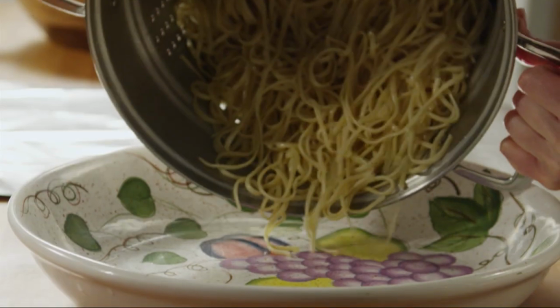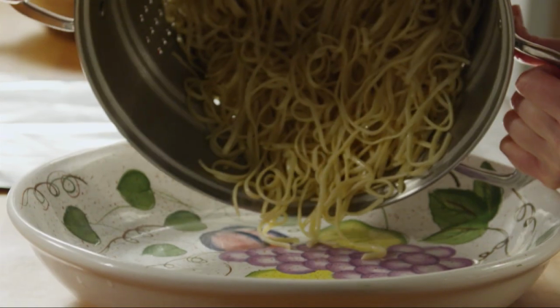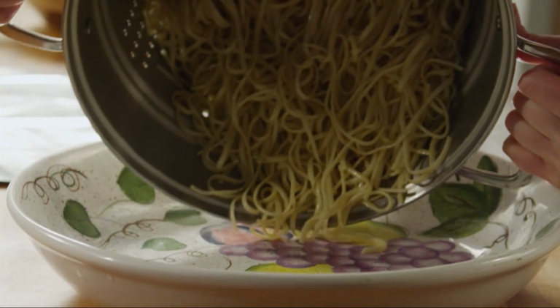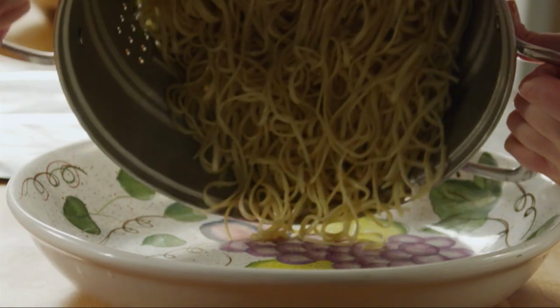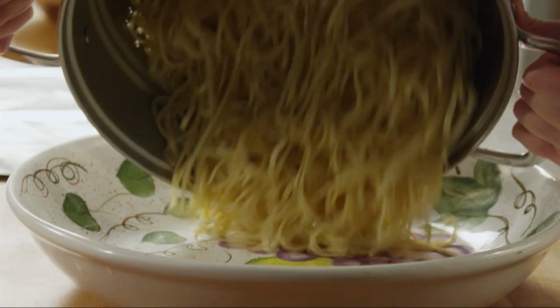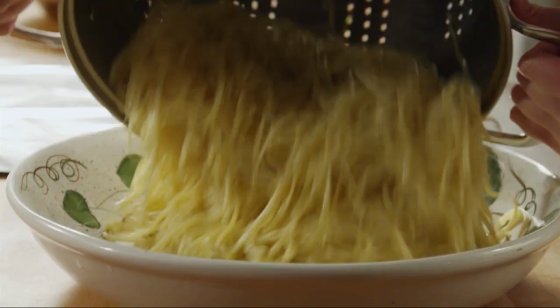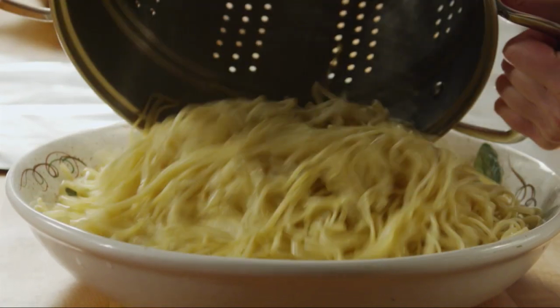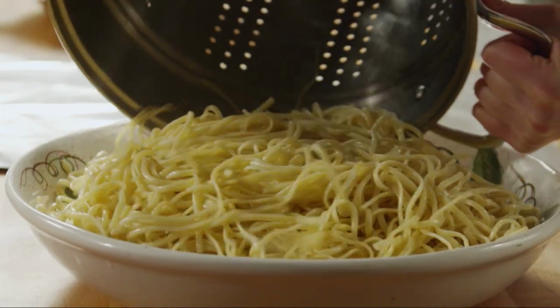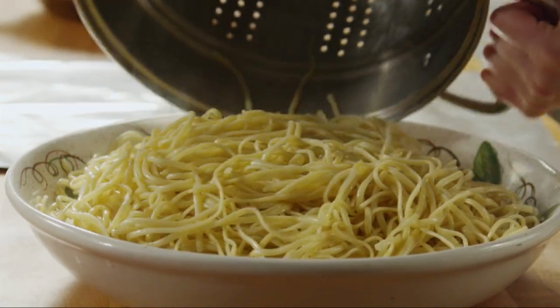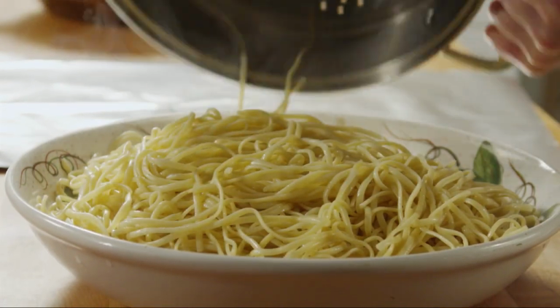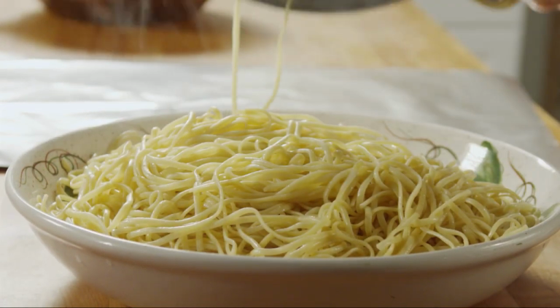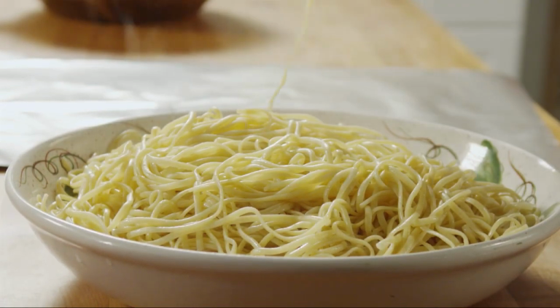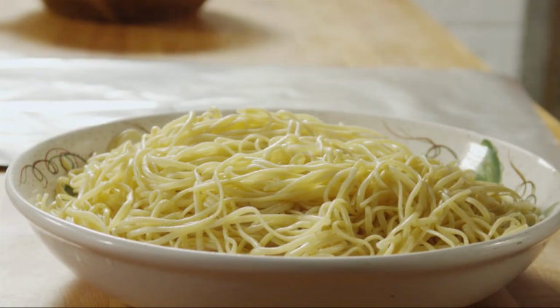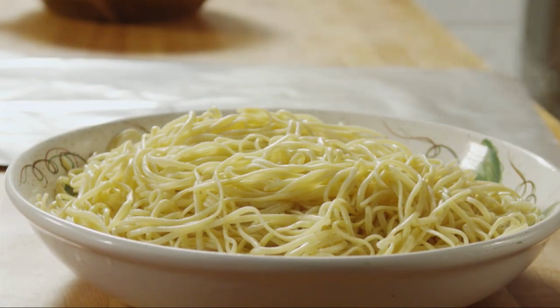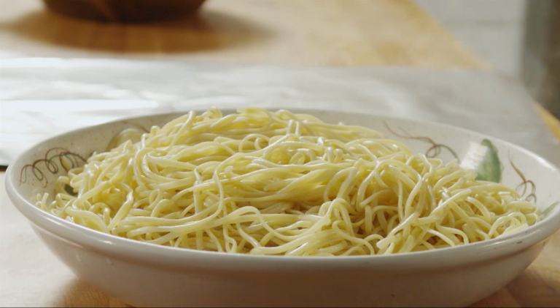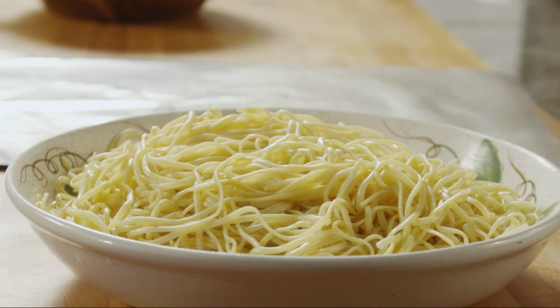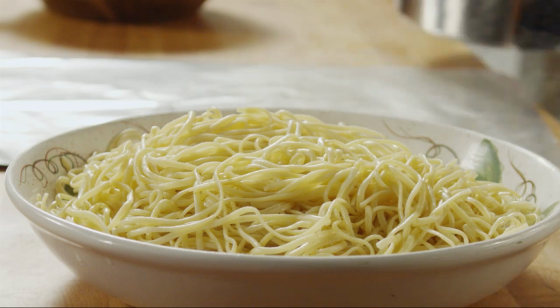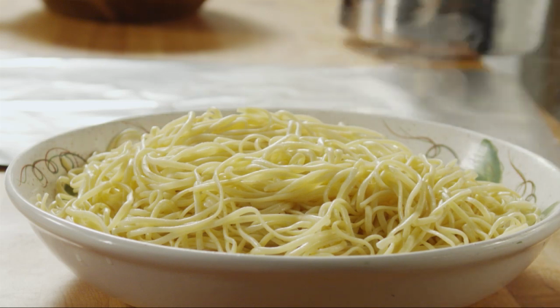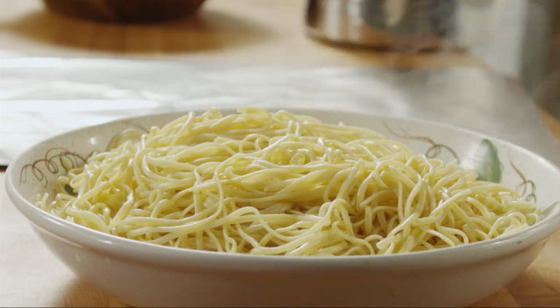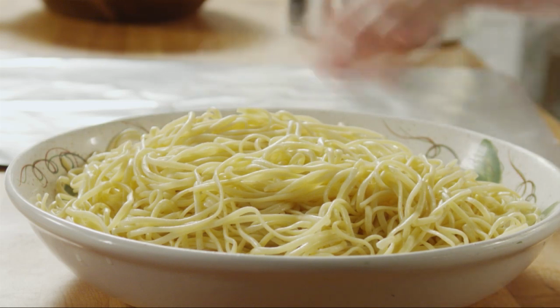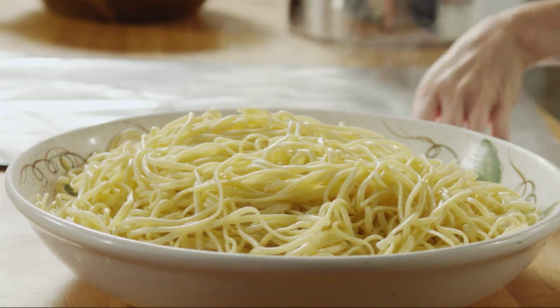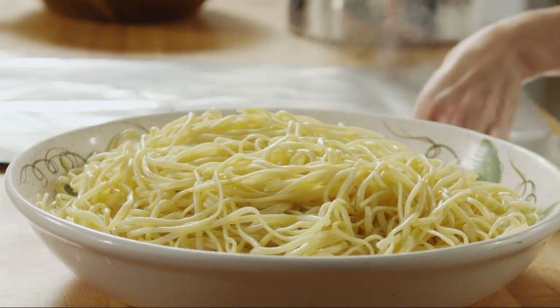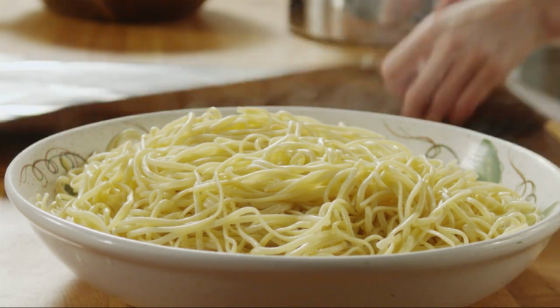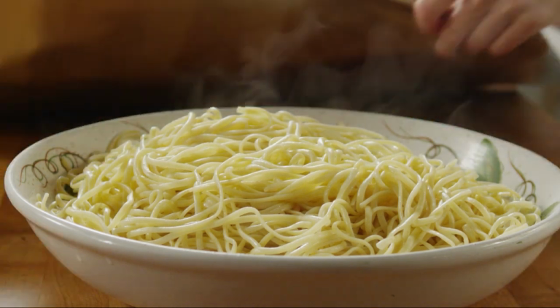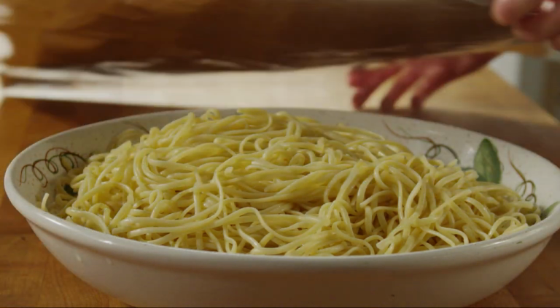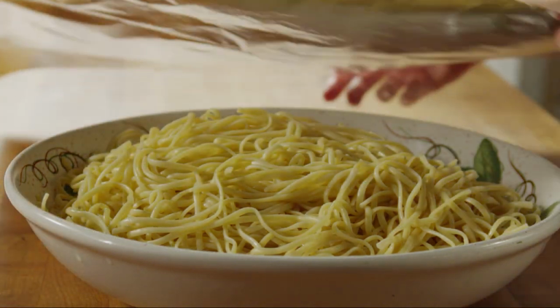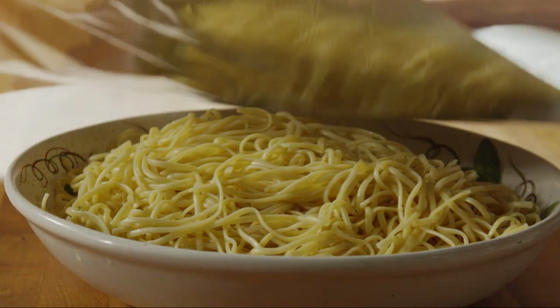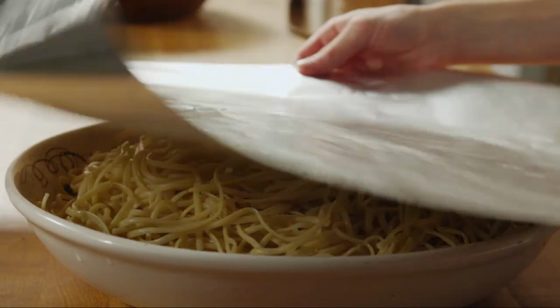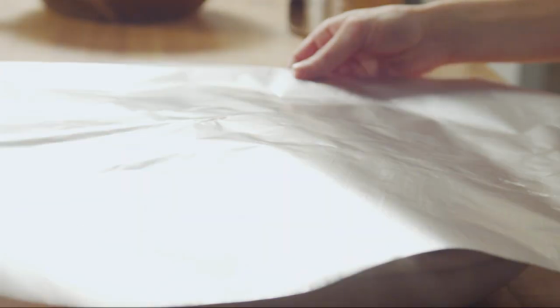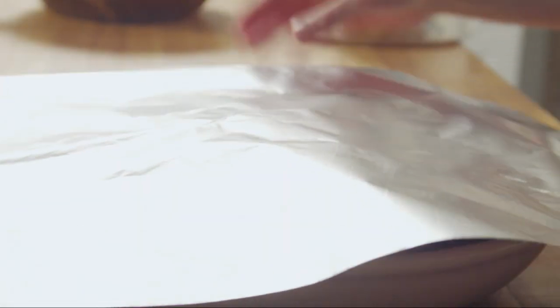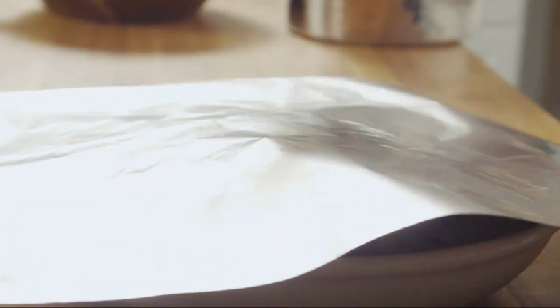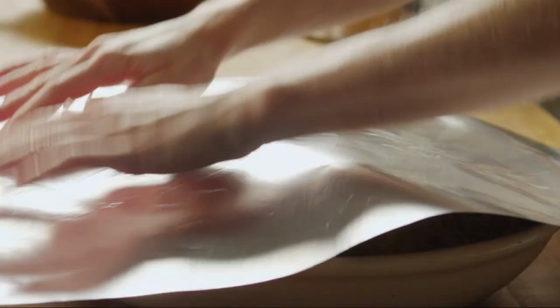Add the drained linguine to a warmed pasta bowl, and cover it with foil to keep it warm.